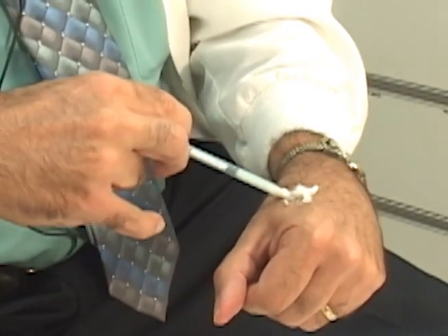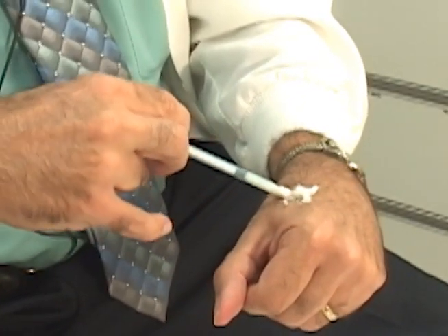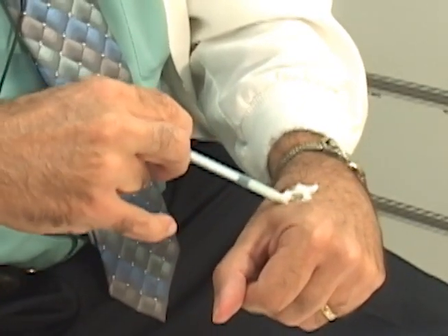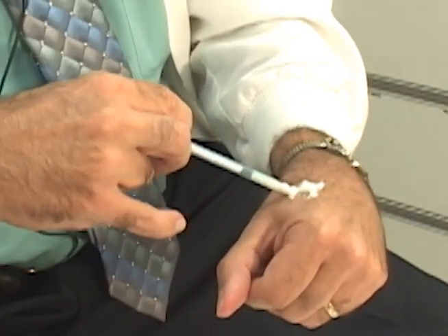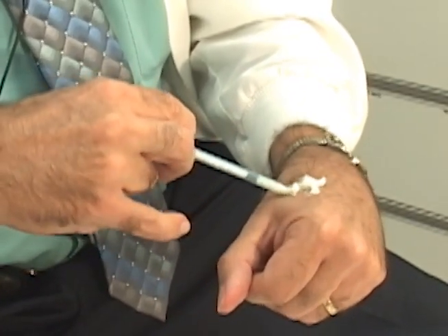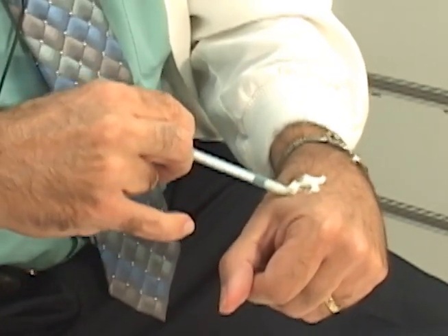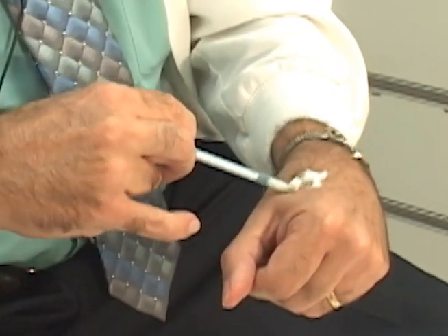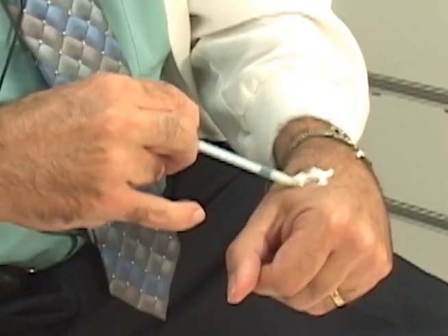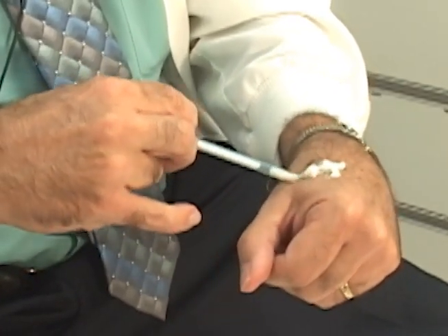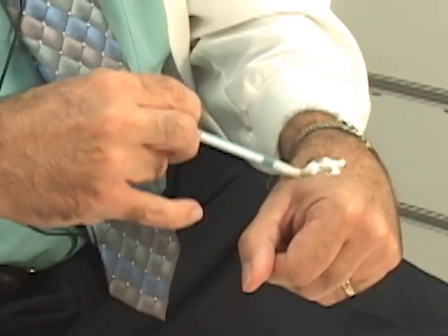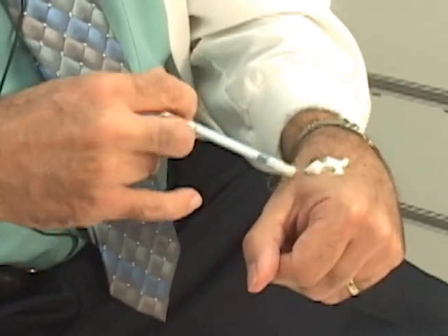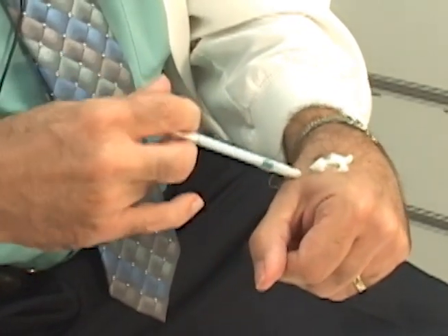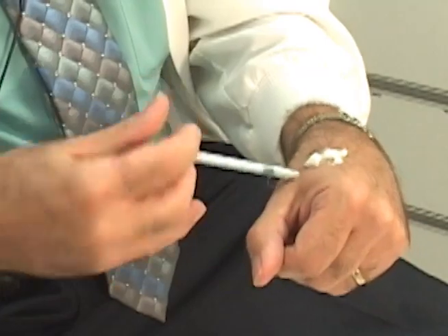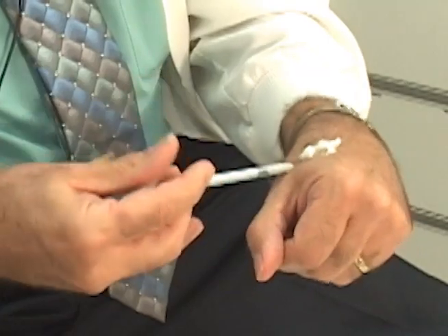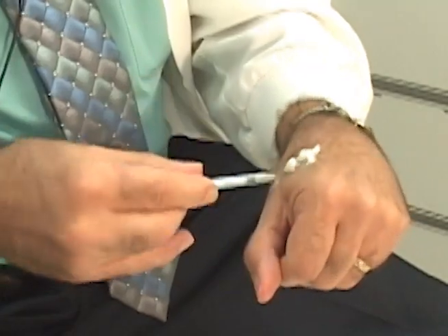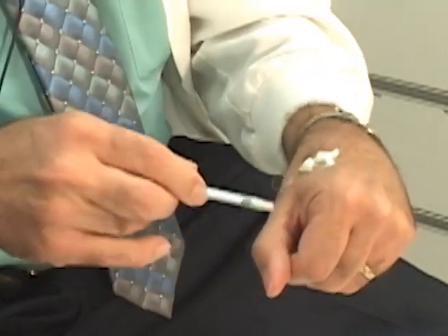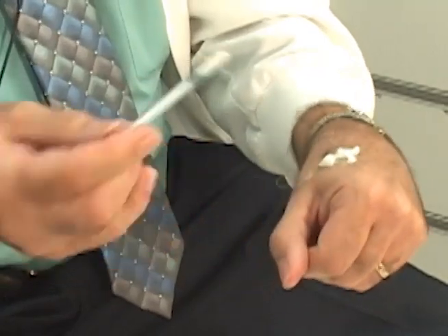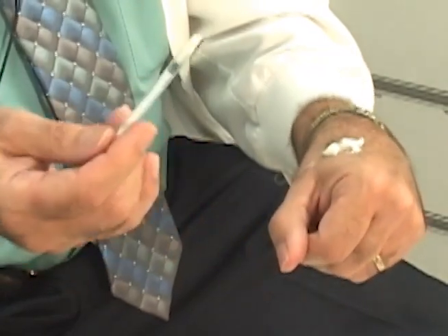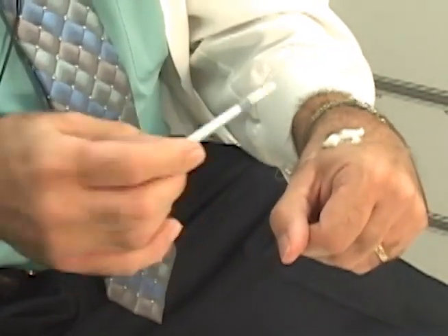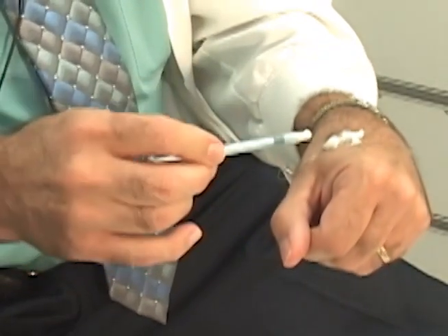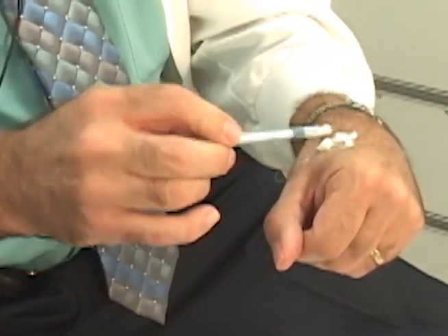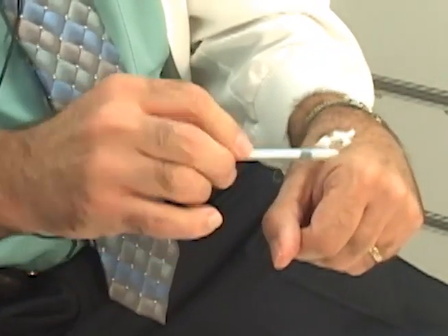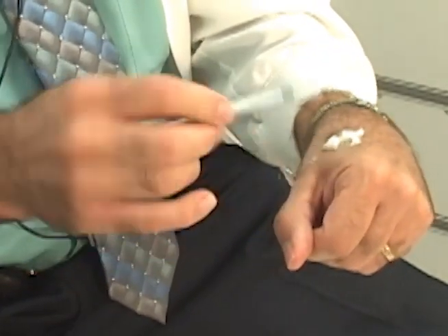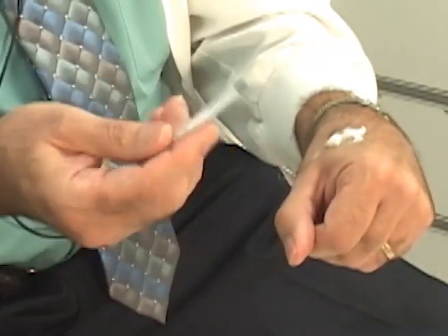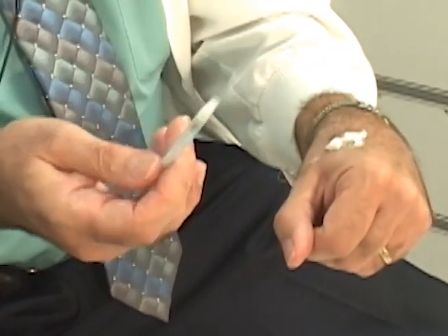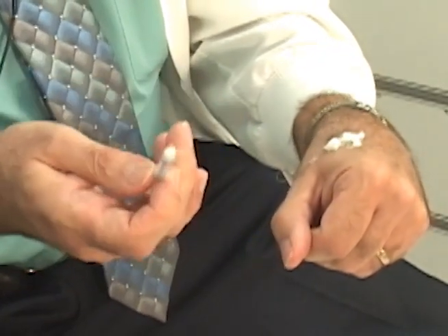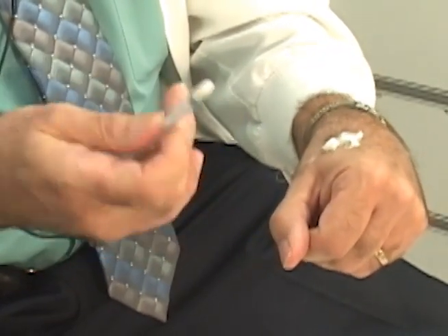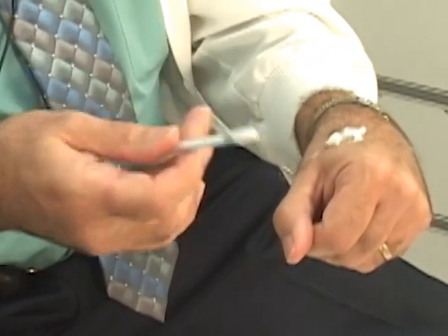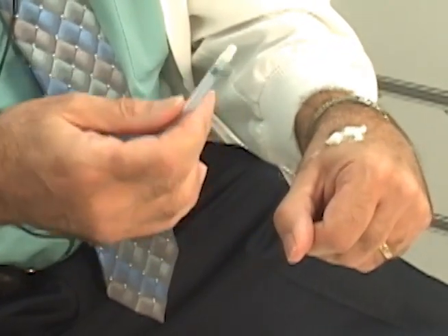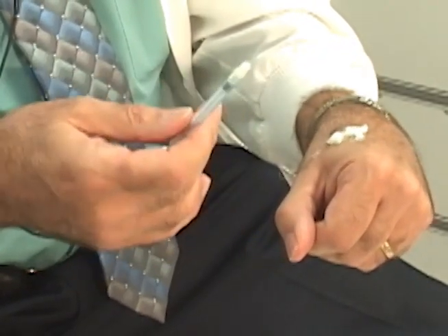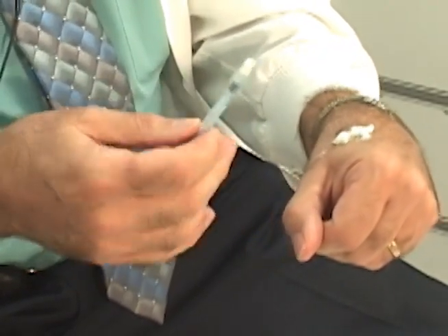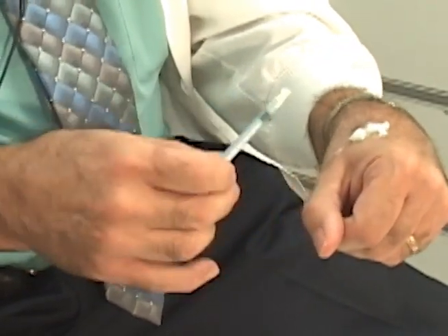That could be 1 ml or could be any portion of 1 ml — 0.5, 0.1.